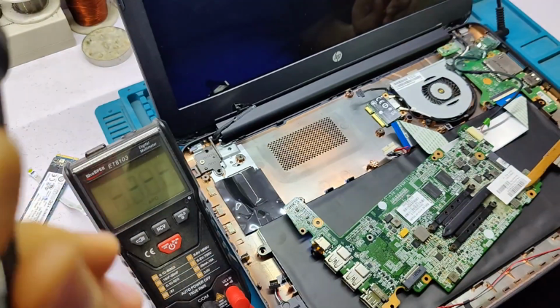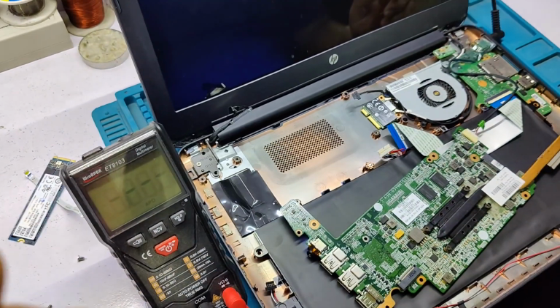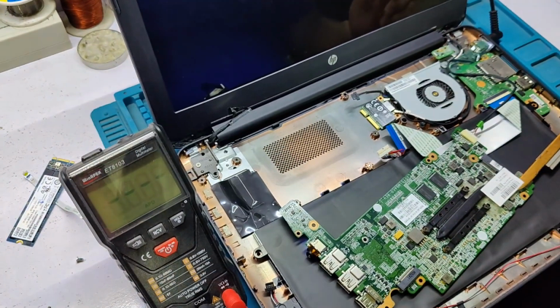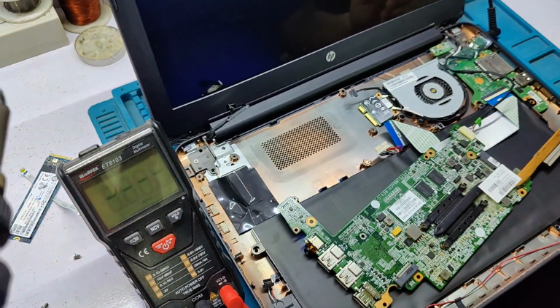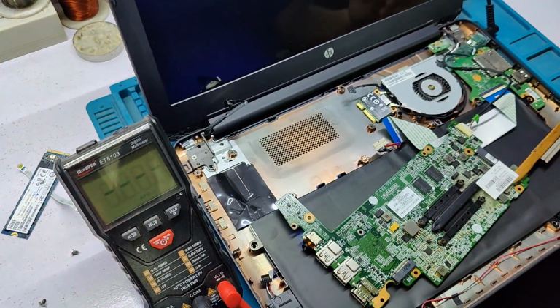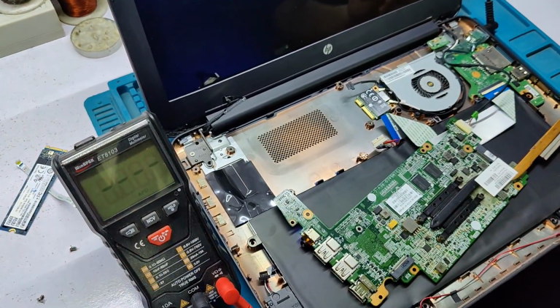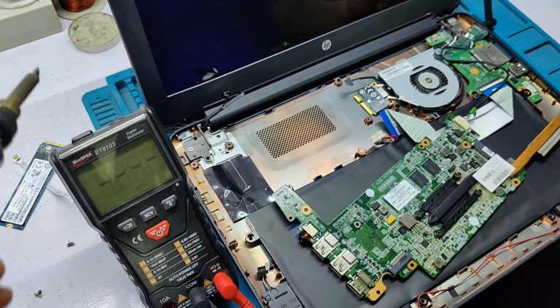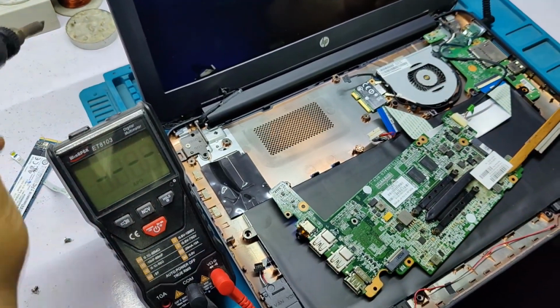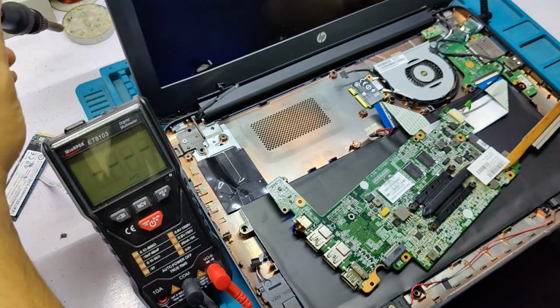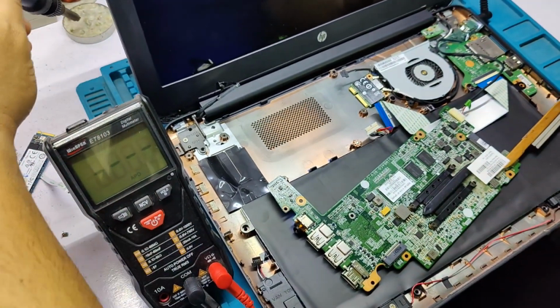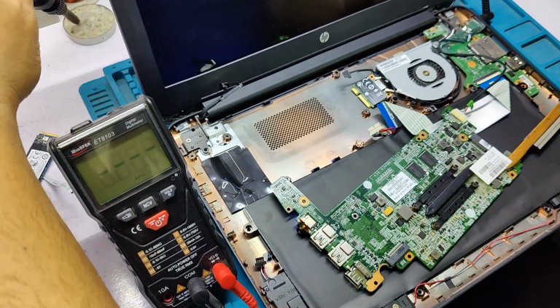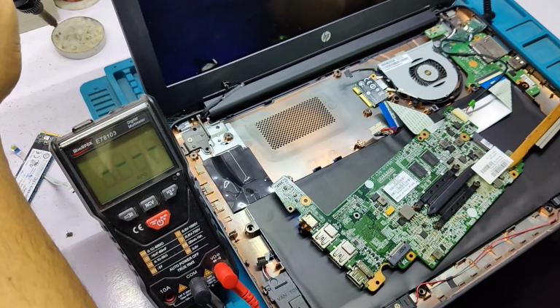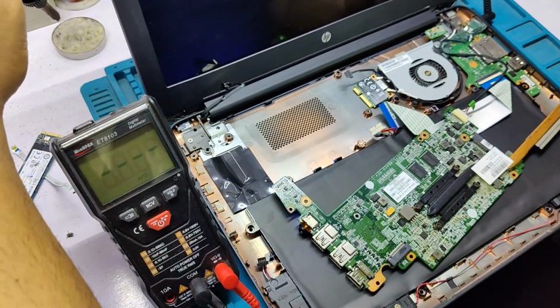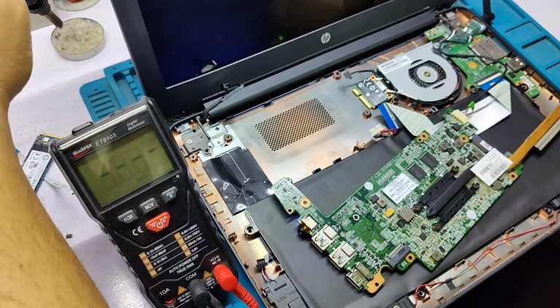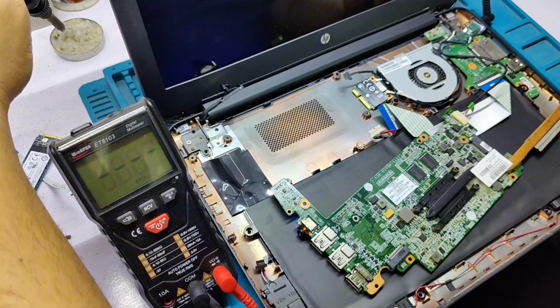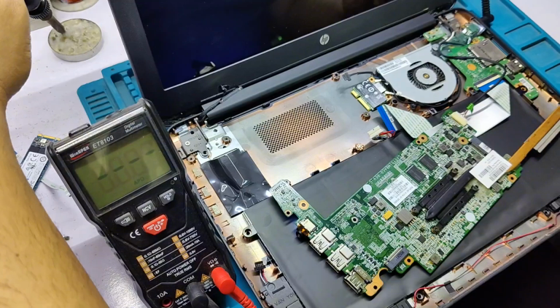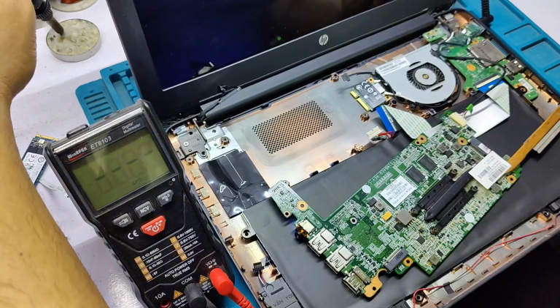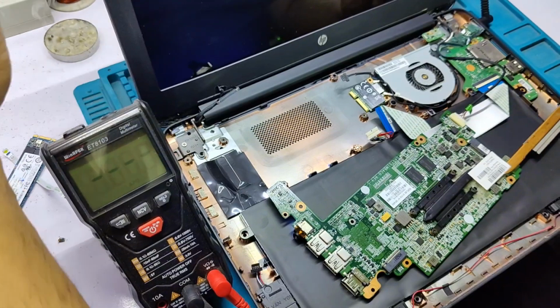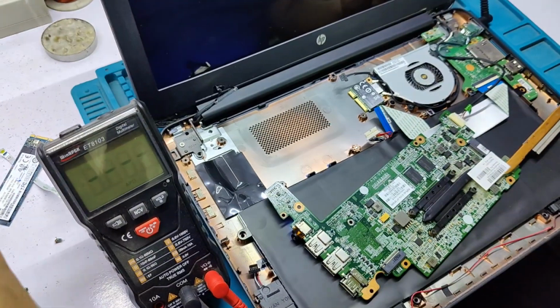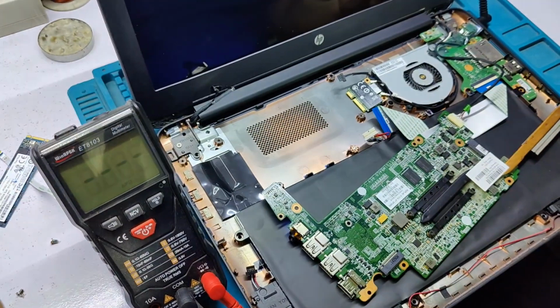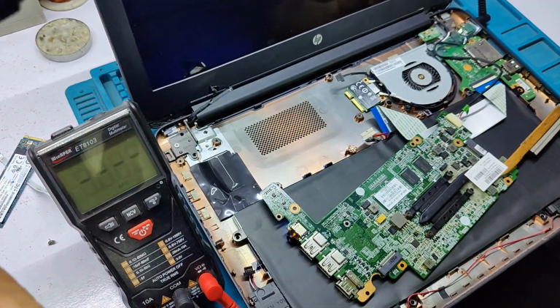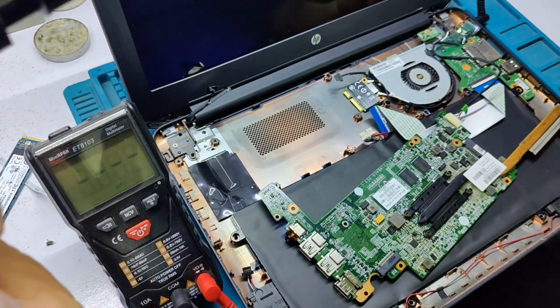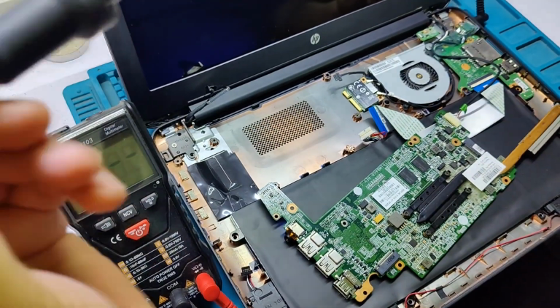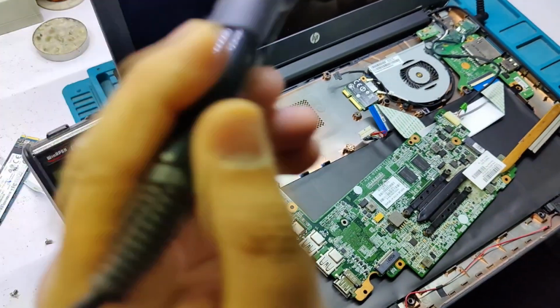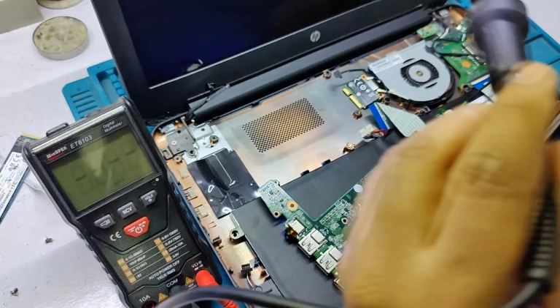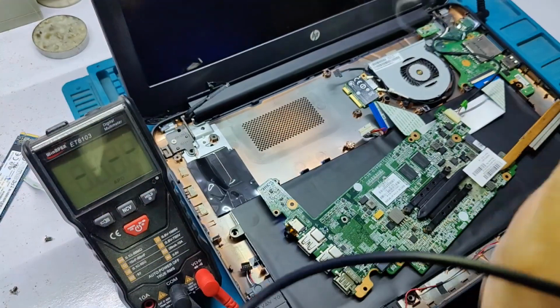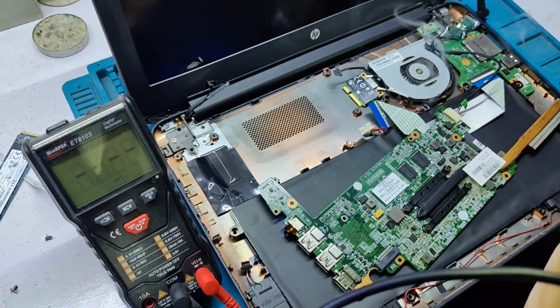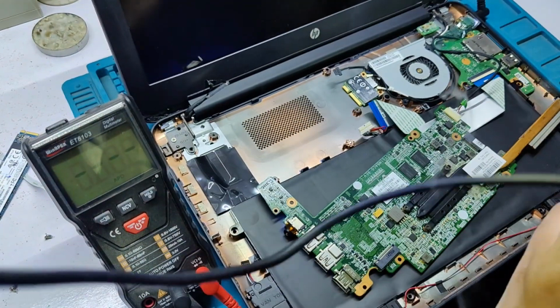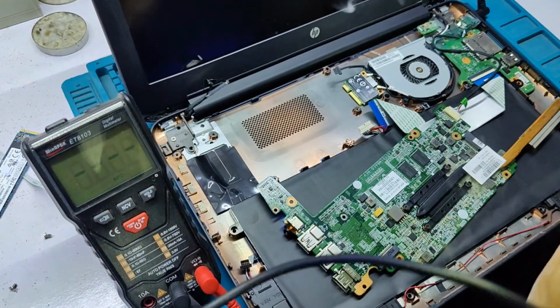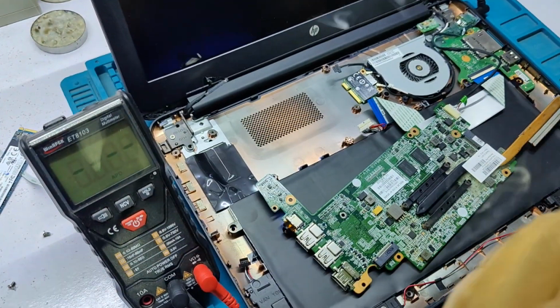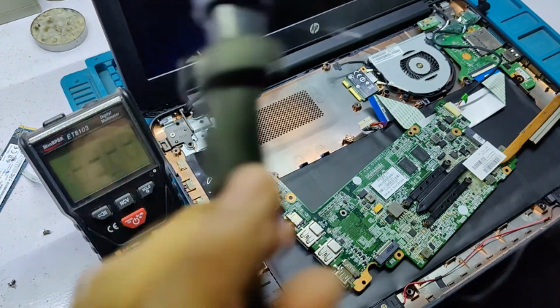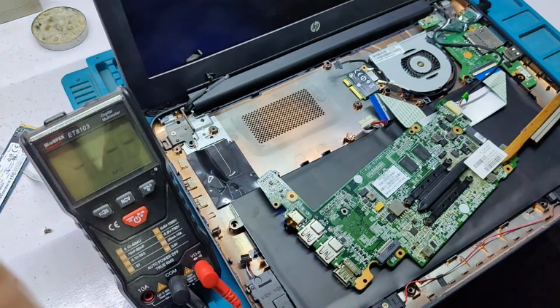If you don't have this IC, you can jumper this IC.